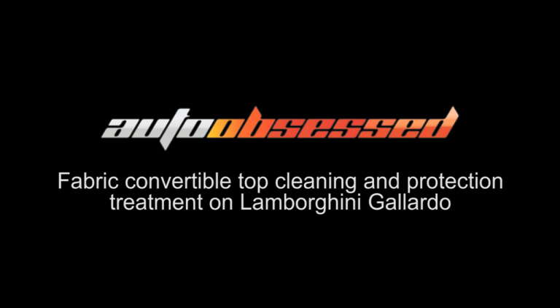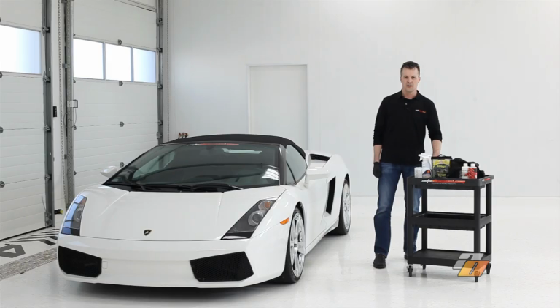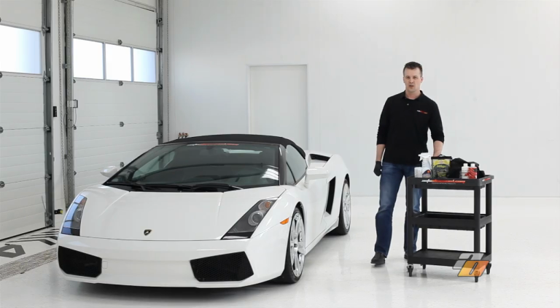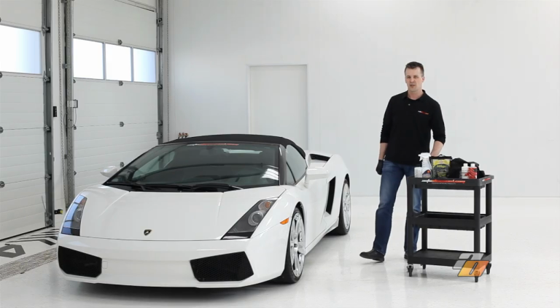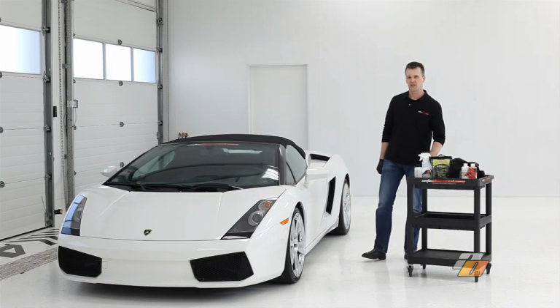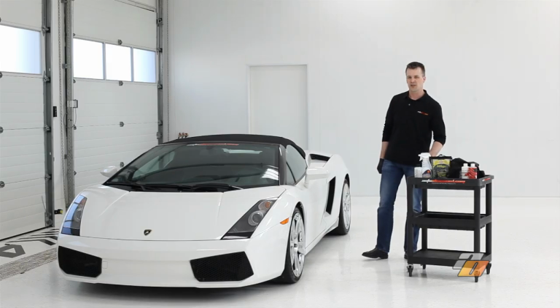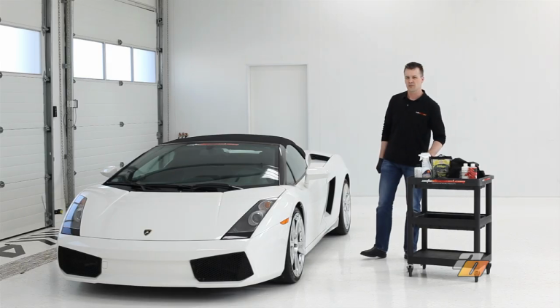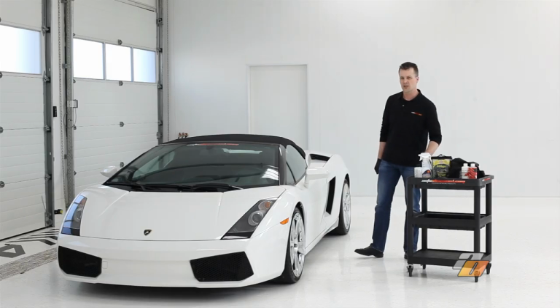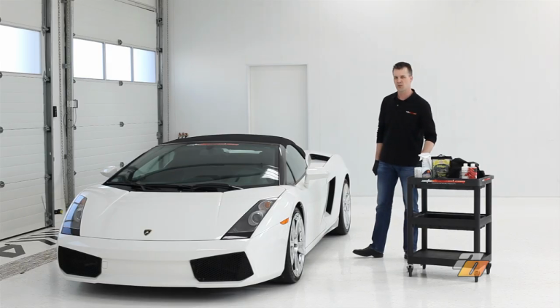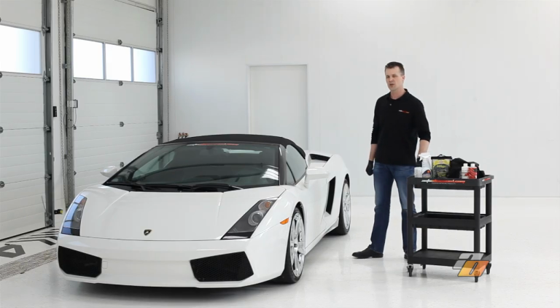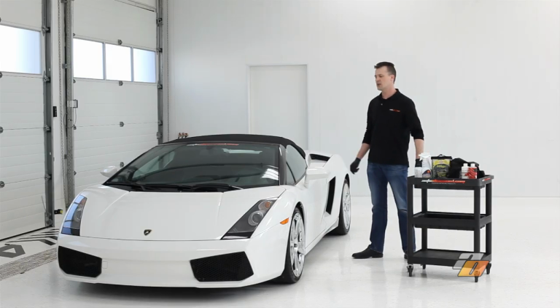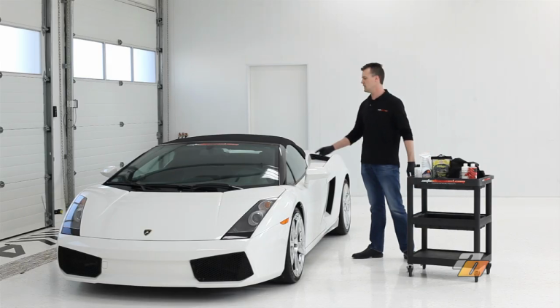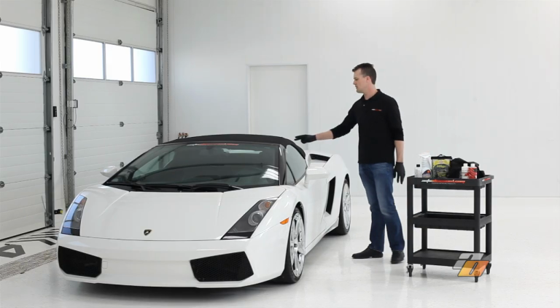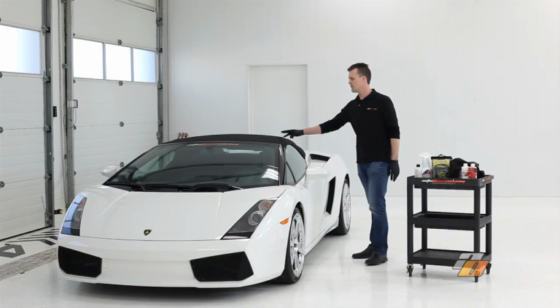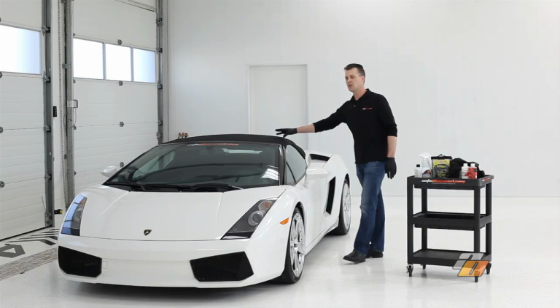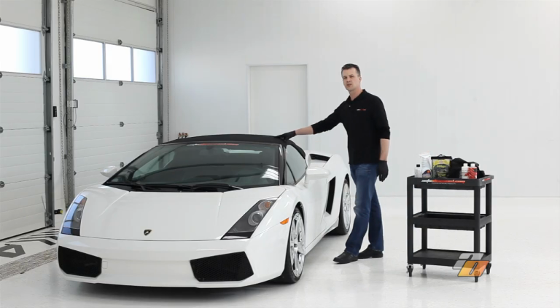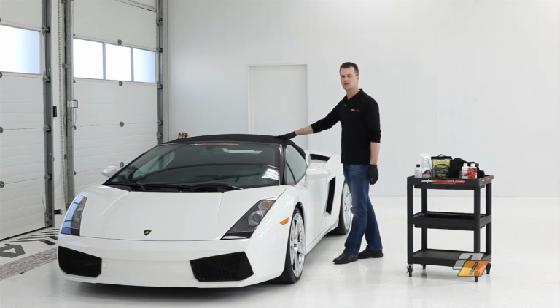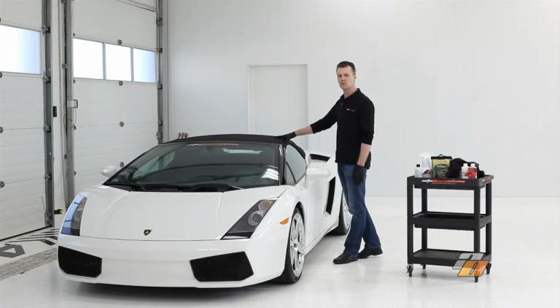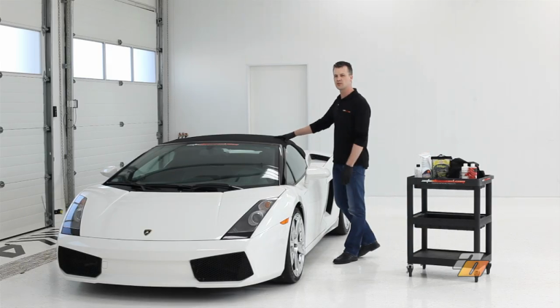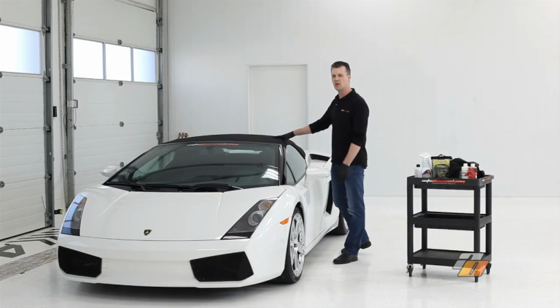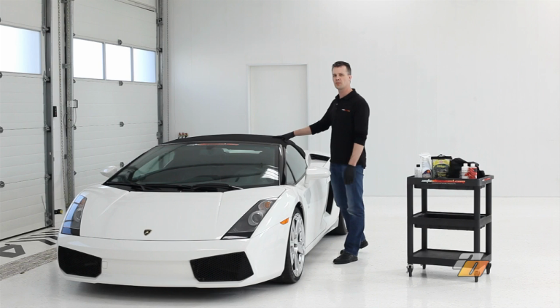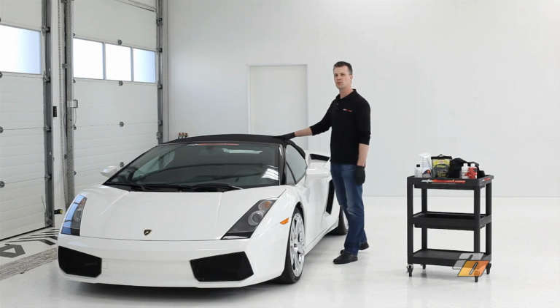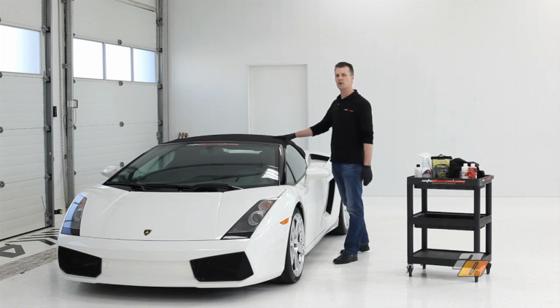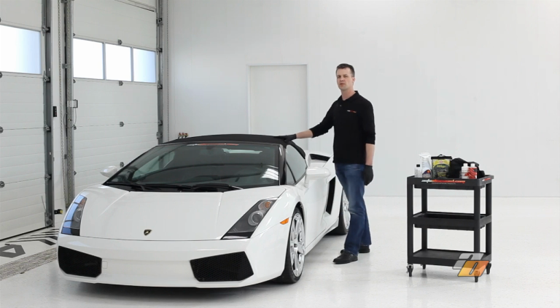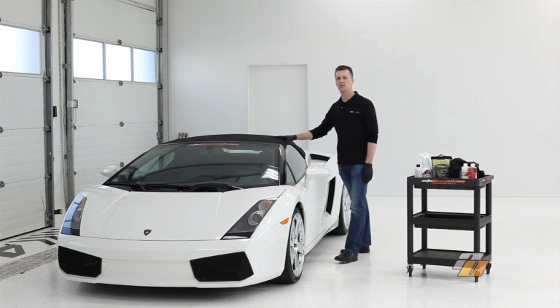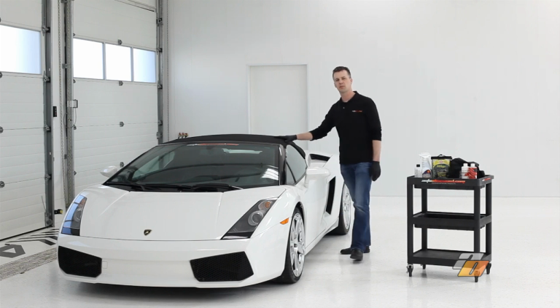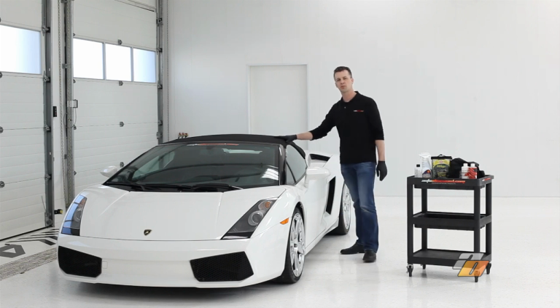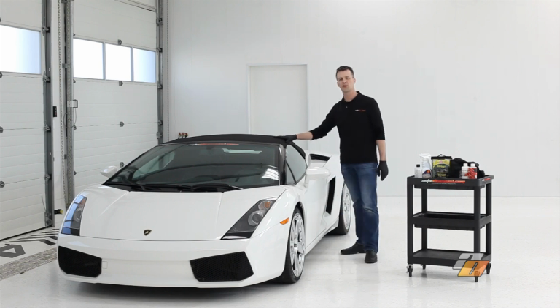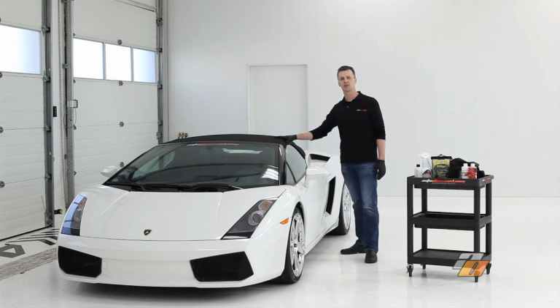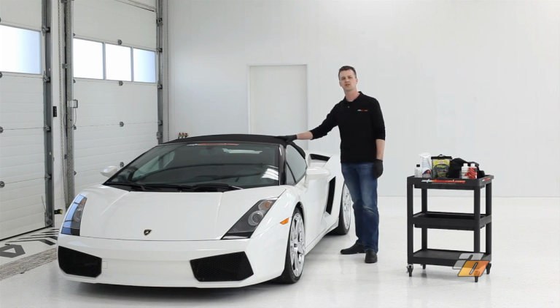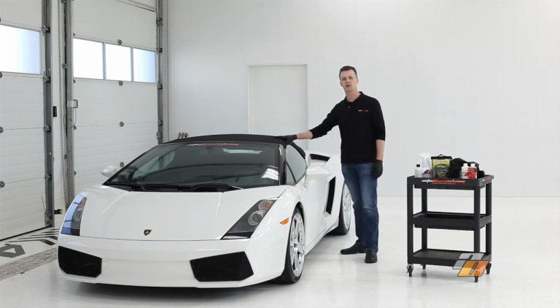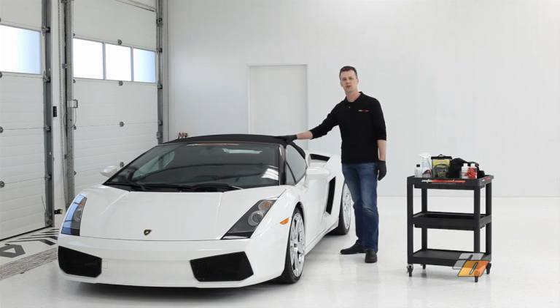Auto Obsessed here. Today we're going to clean this convertible top and prepare it for fabric protection treatment.